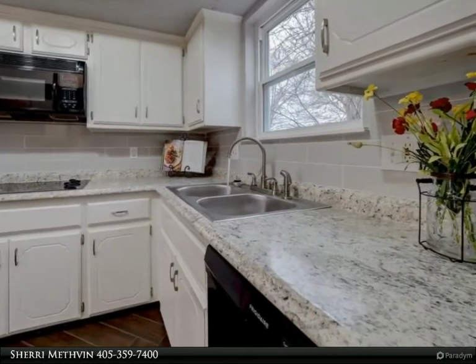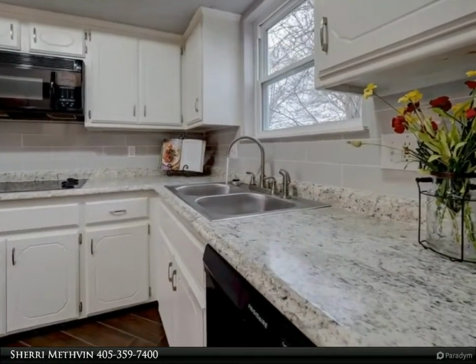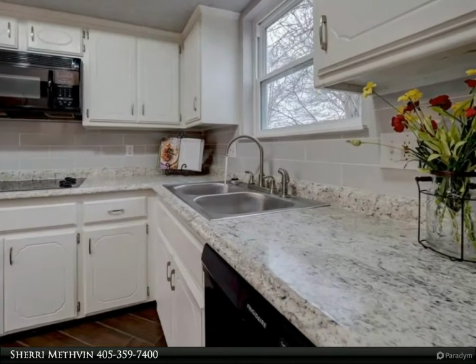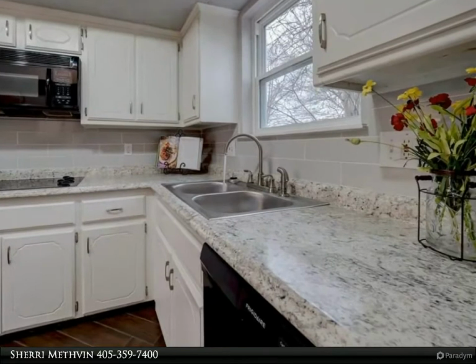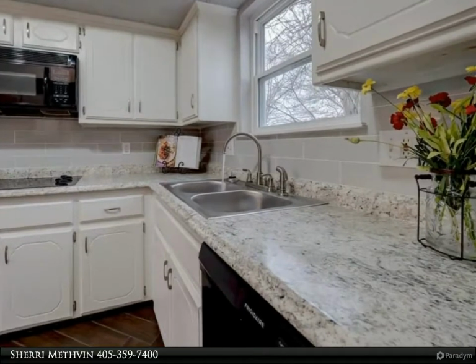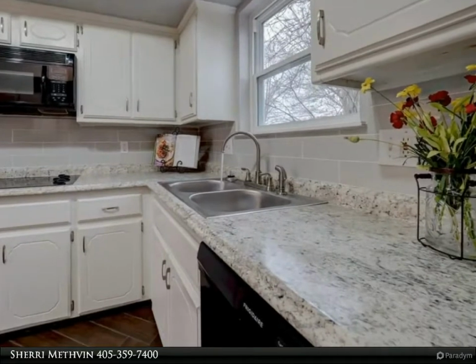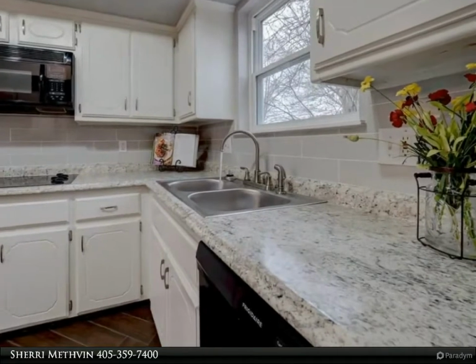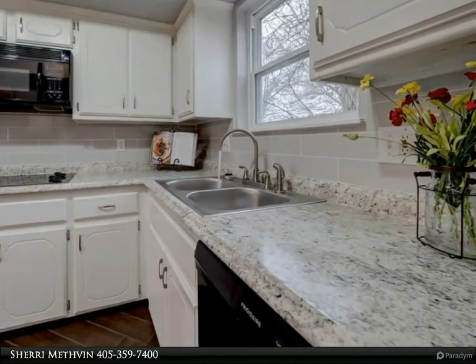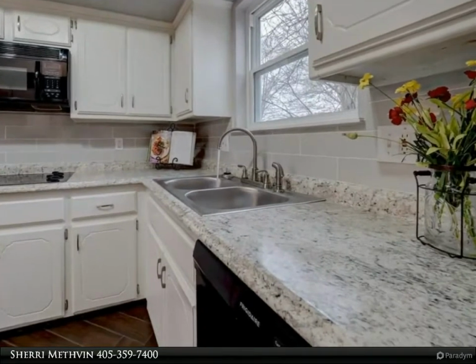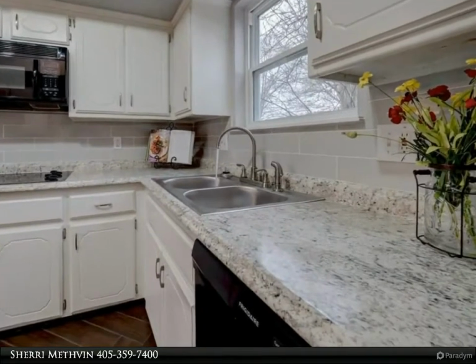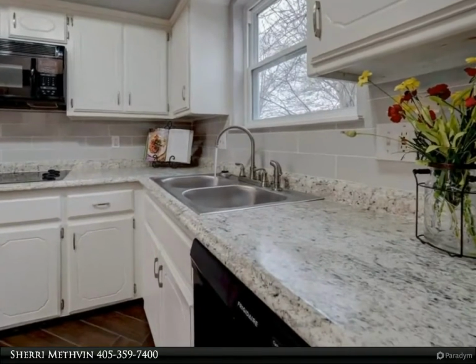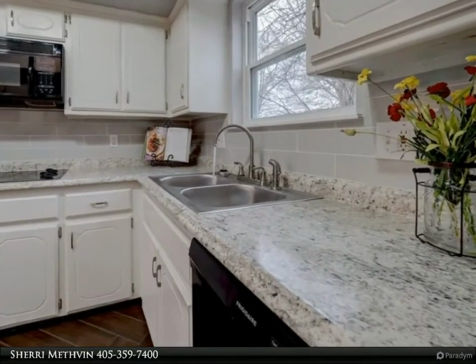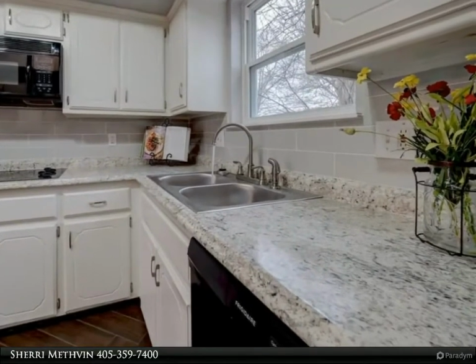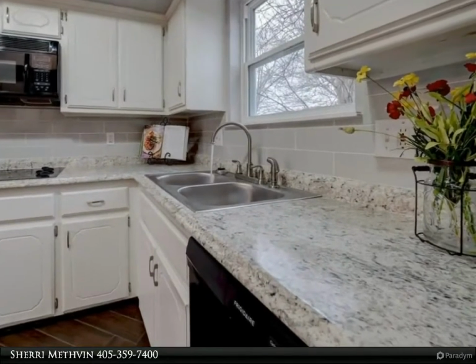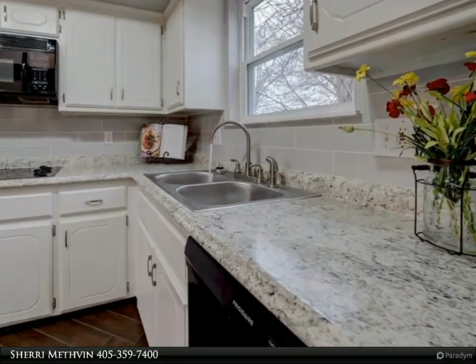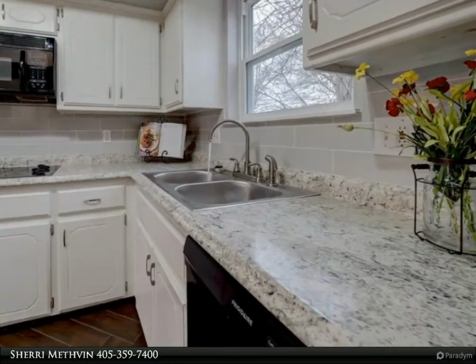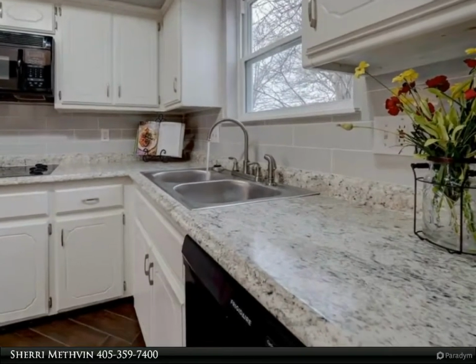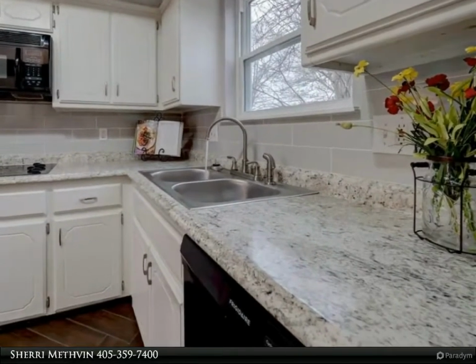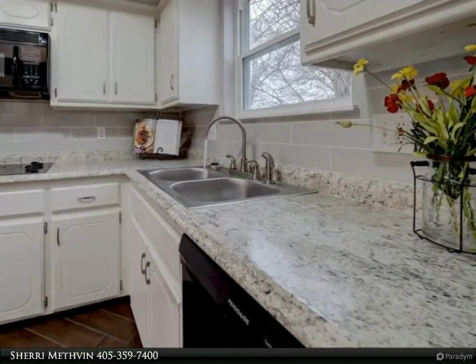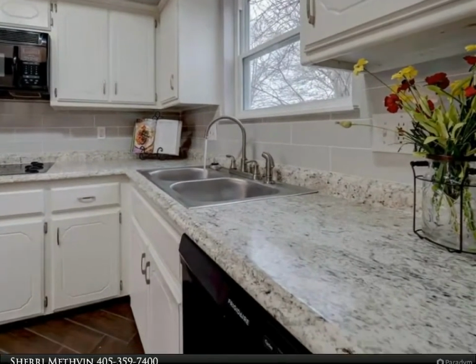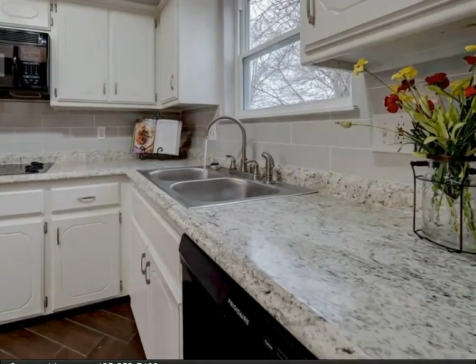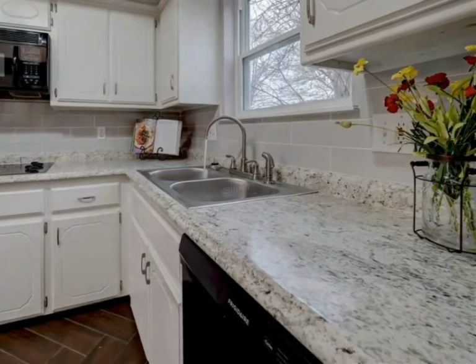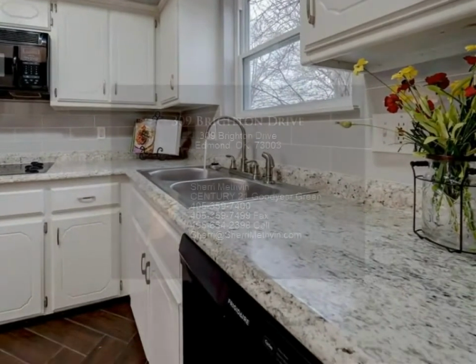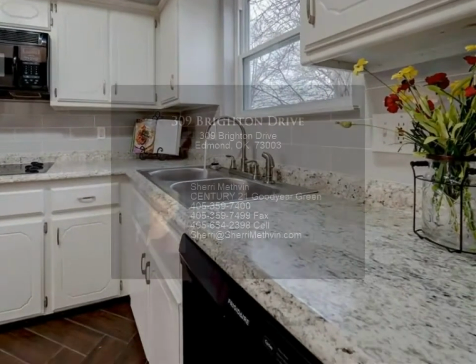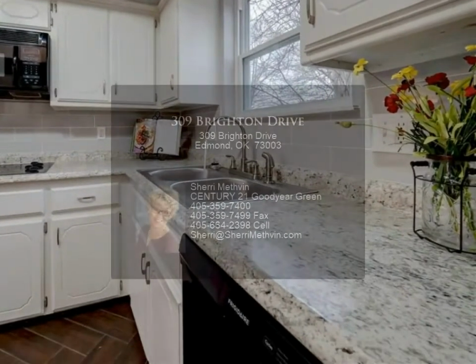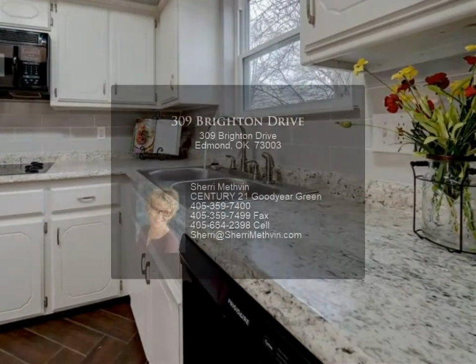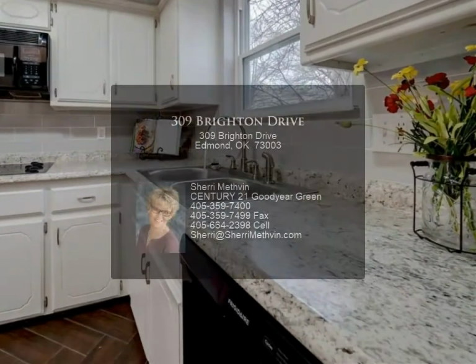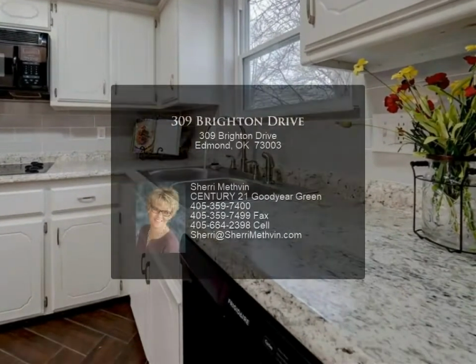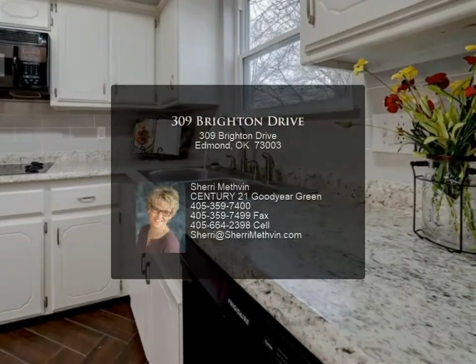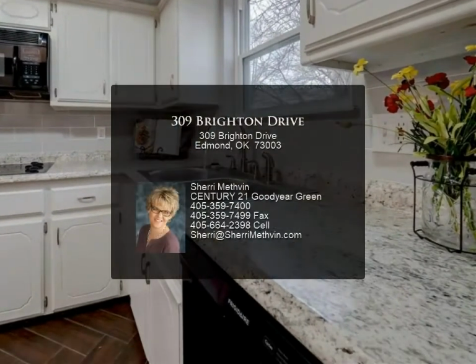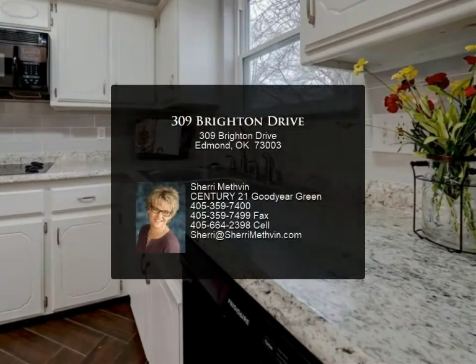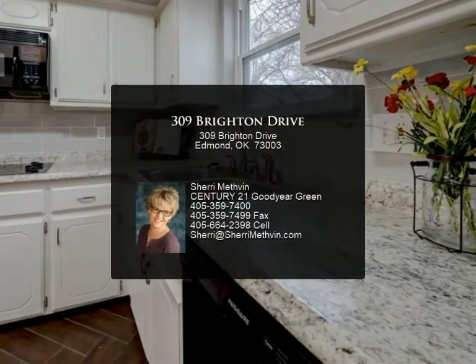Other updates throughout including some new windows. Schedule your showing today.